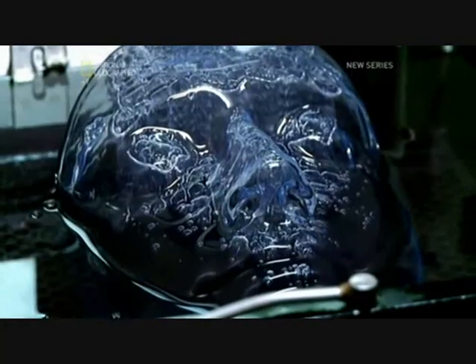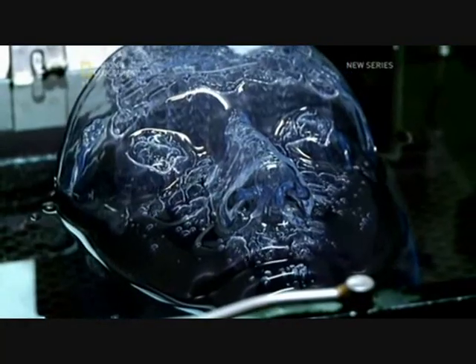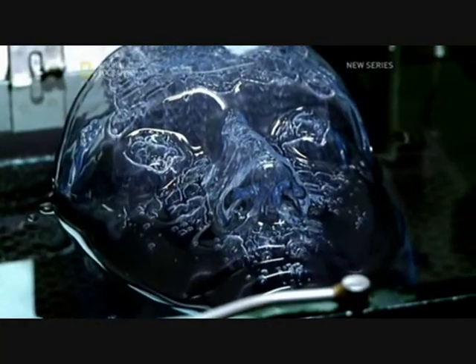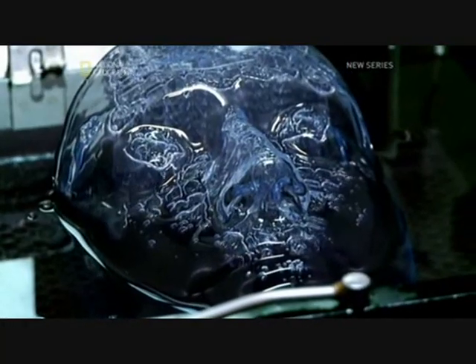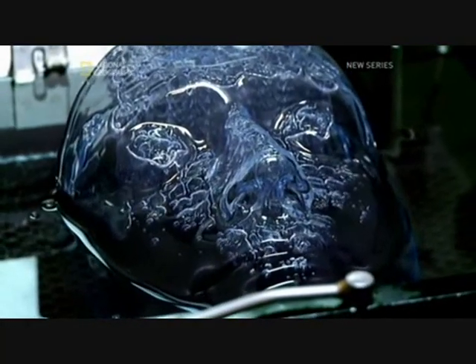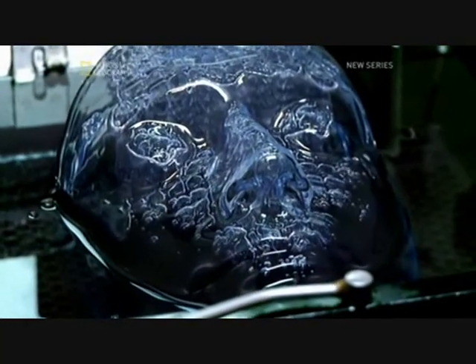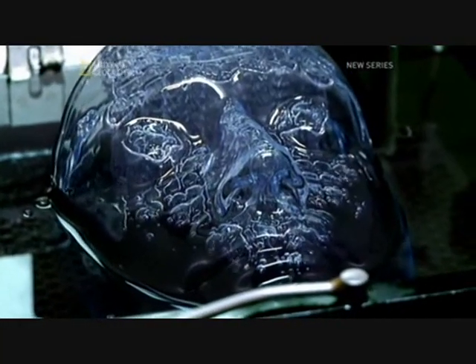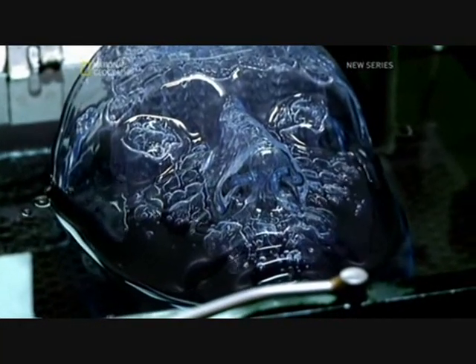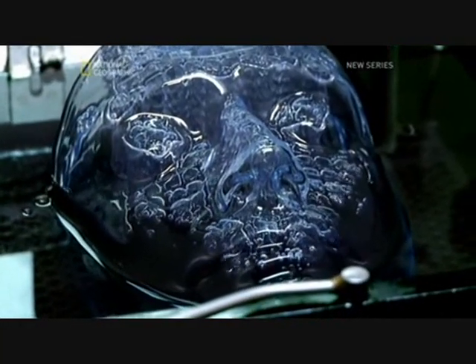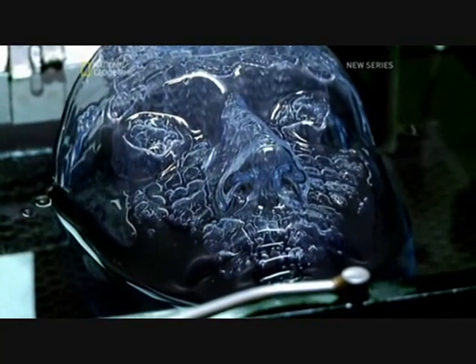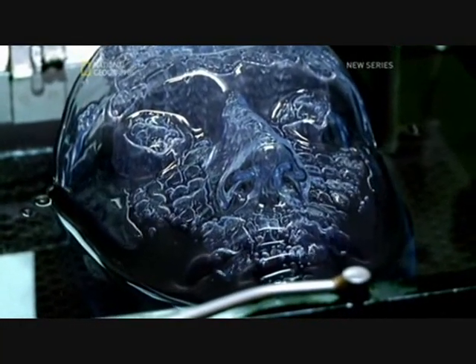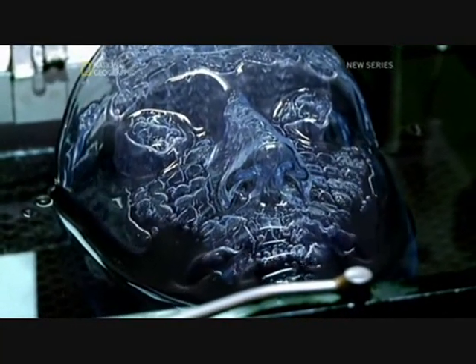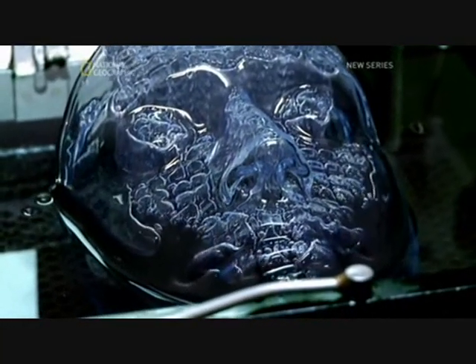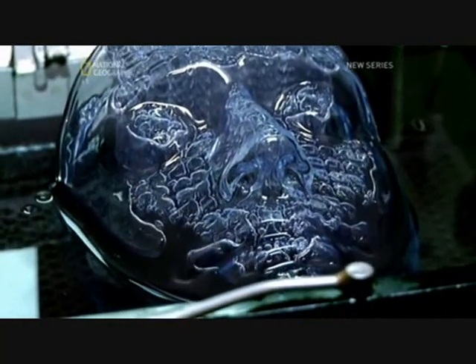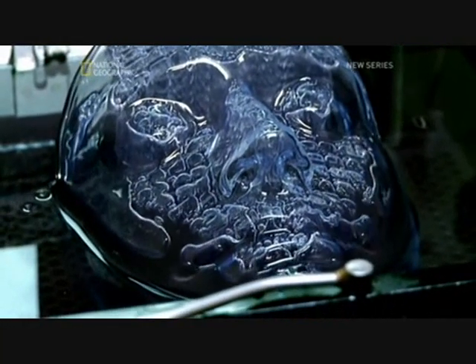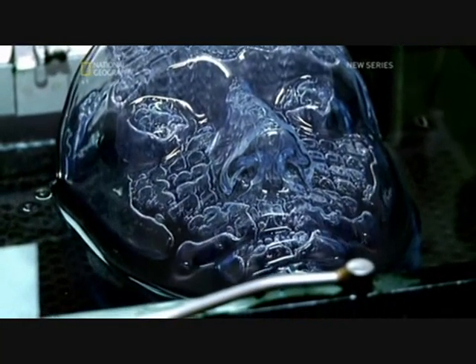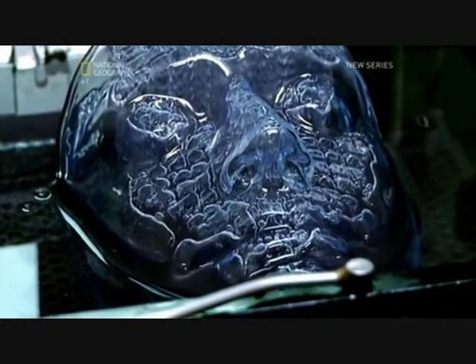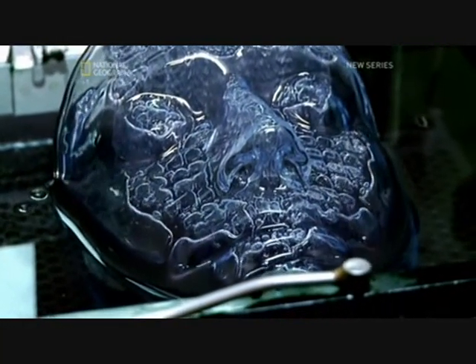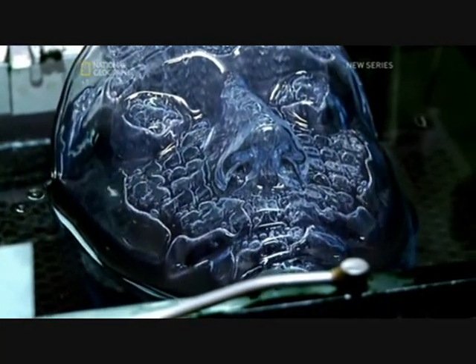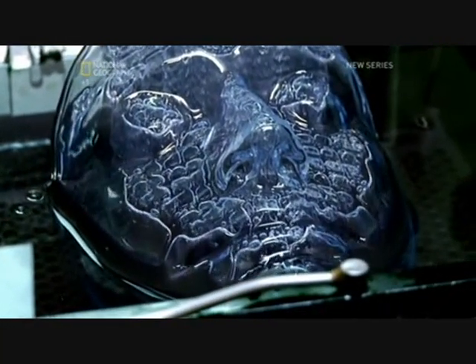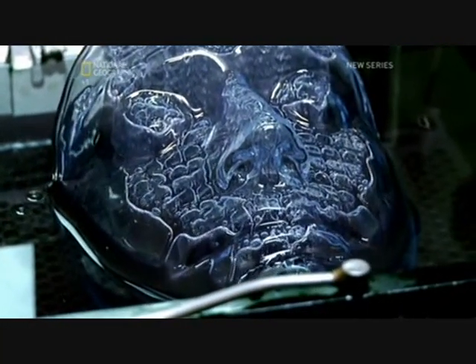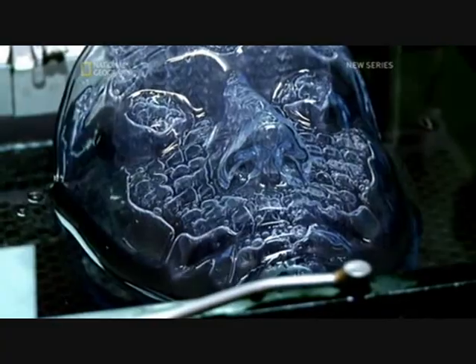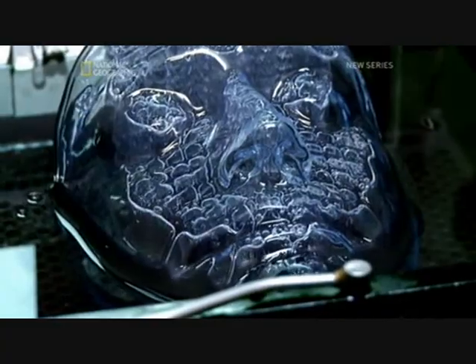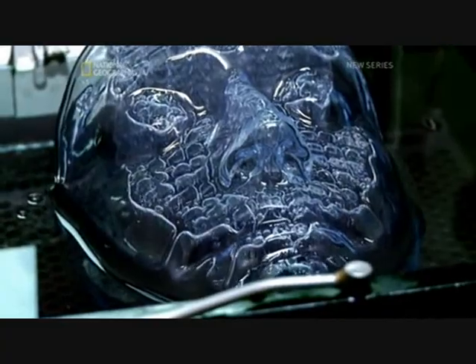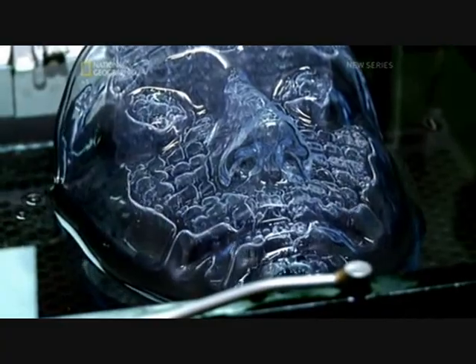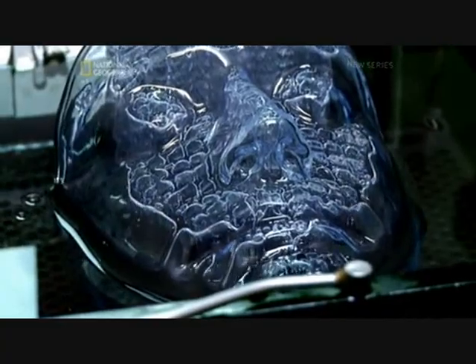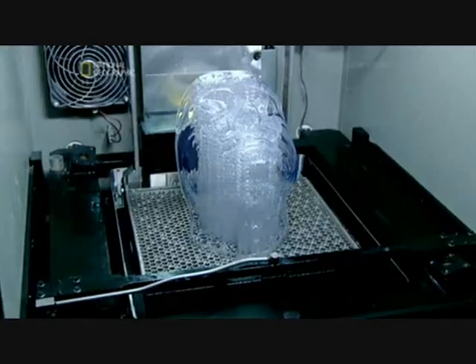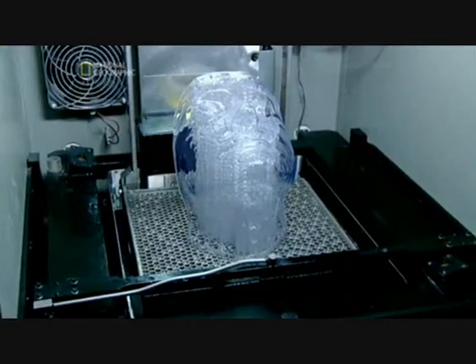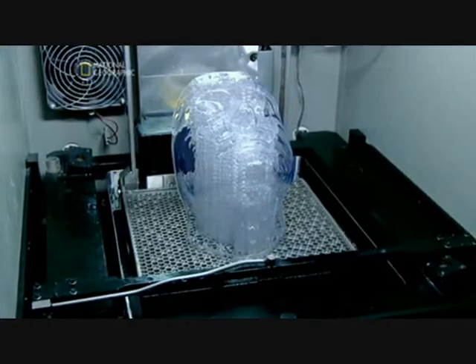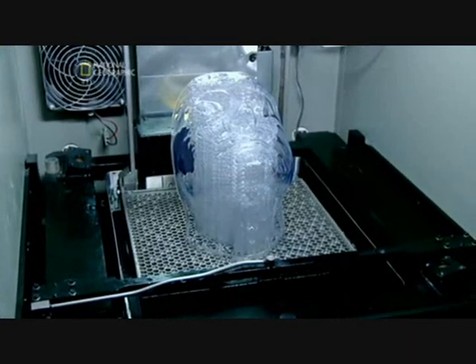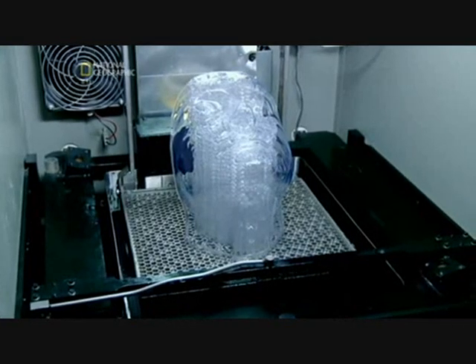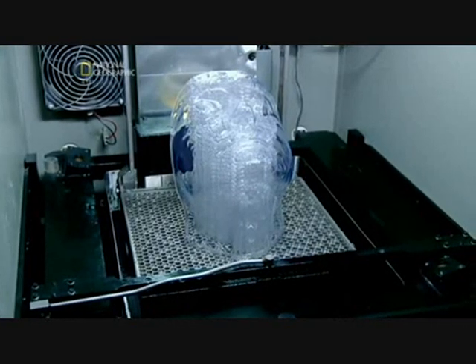And I get a see-through mask of my own face, which will come in very handy if I ever want to pretend to be myself.